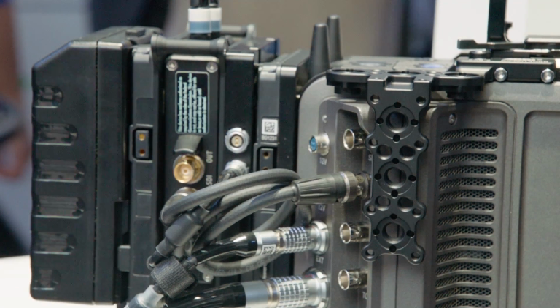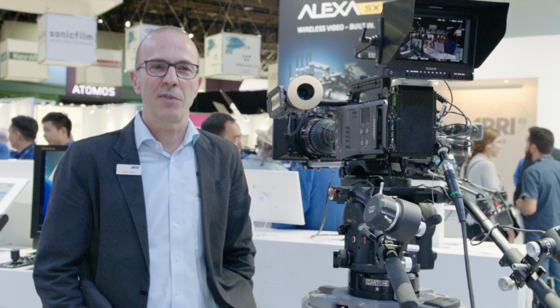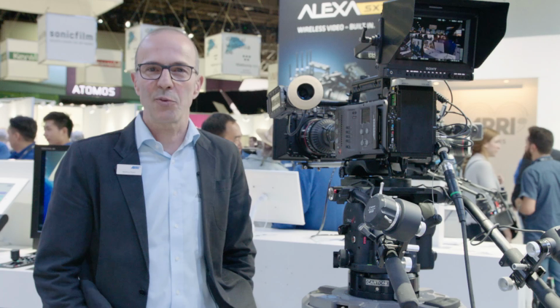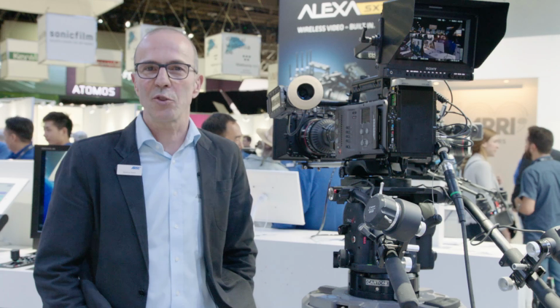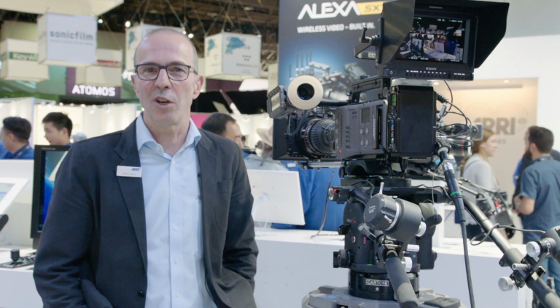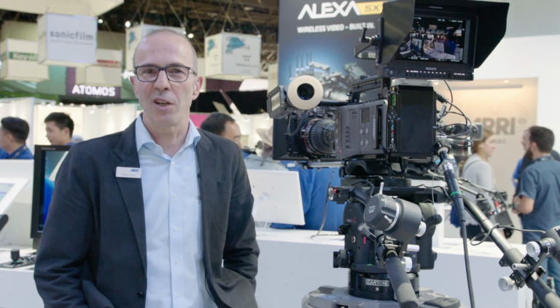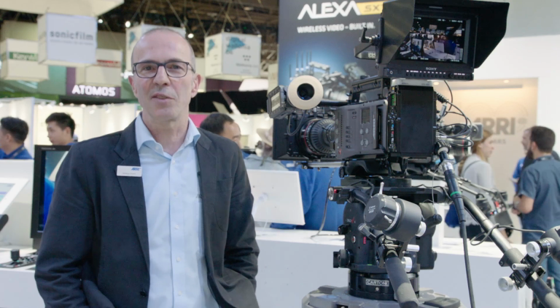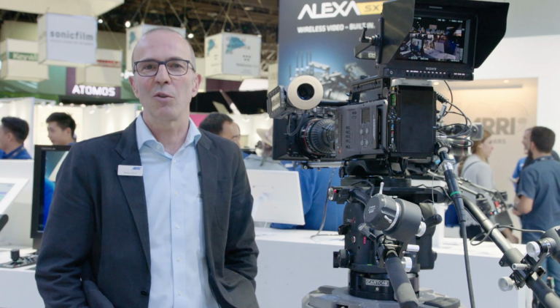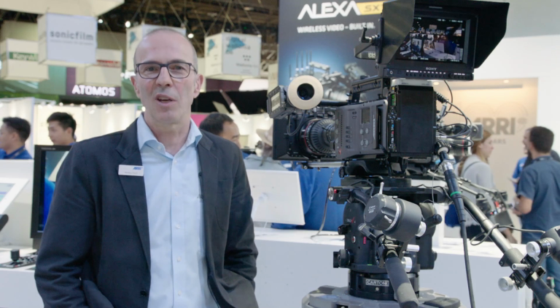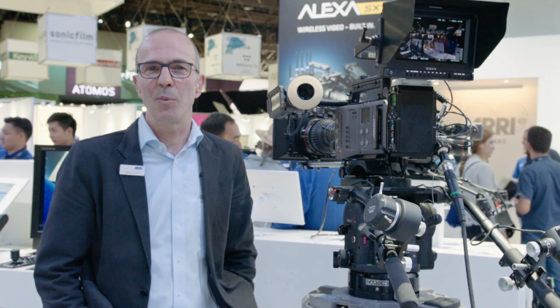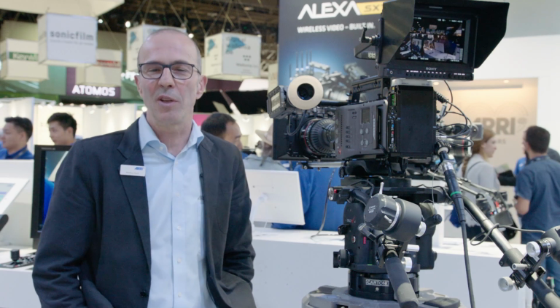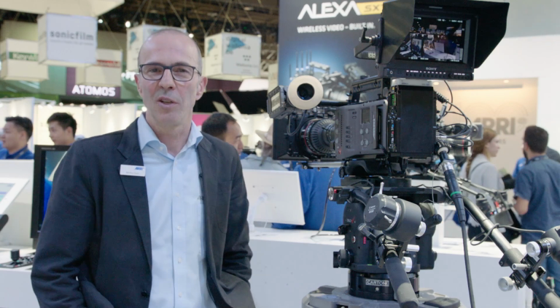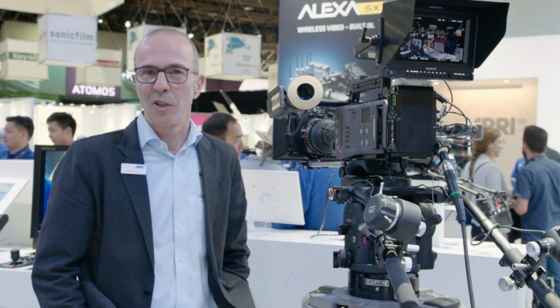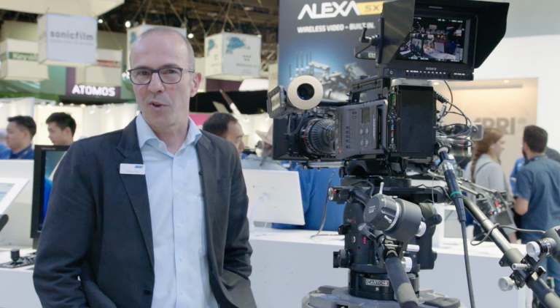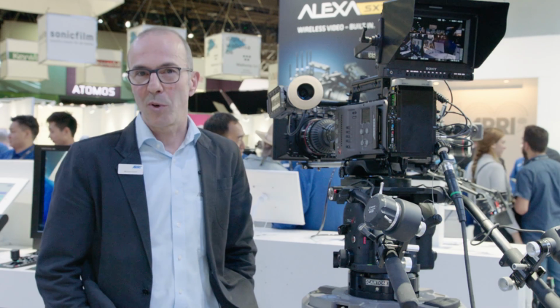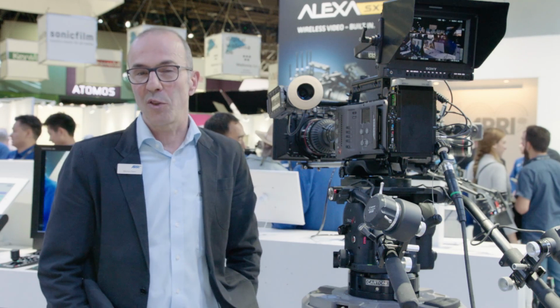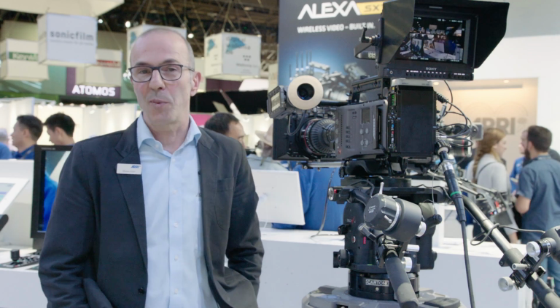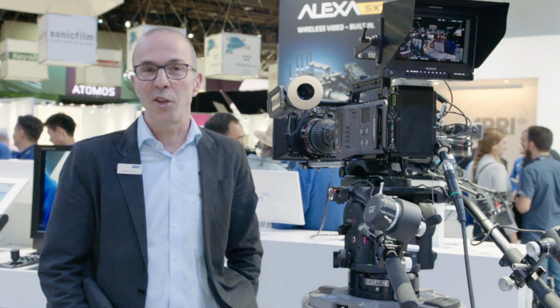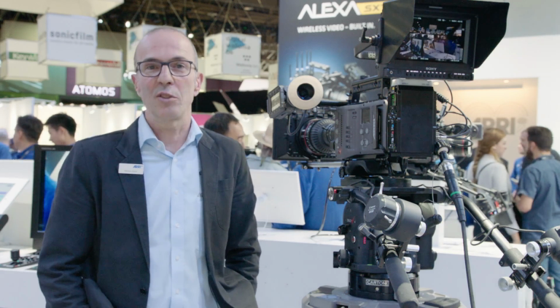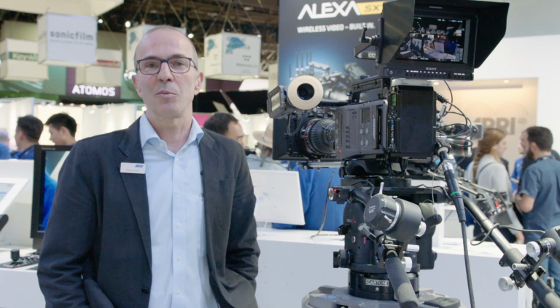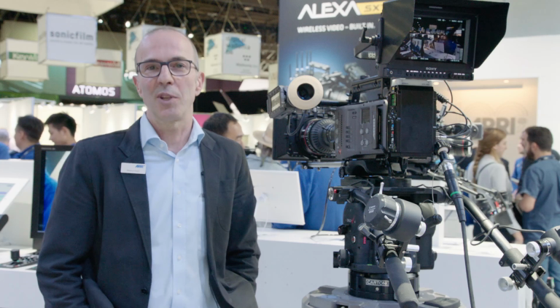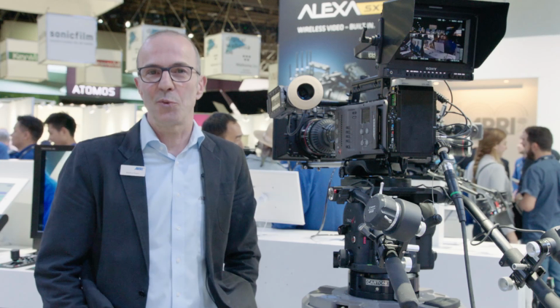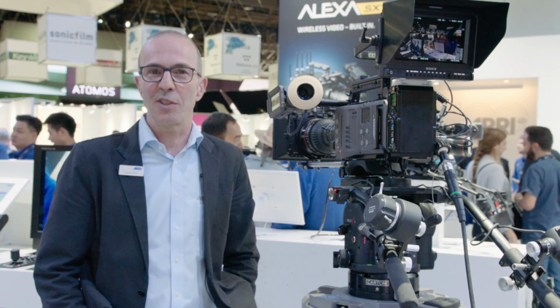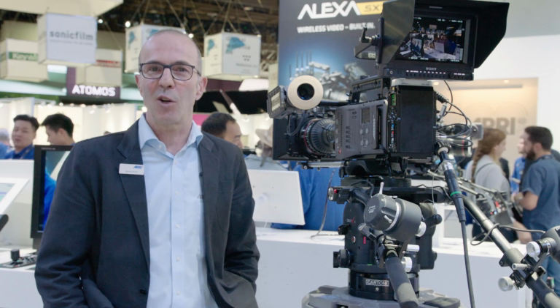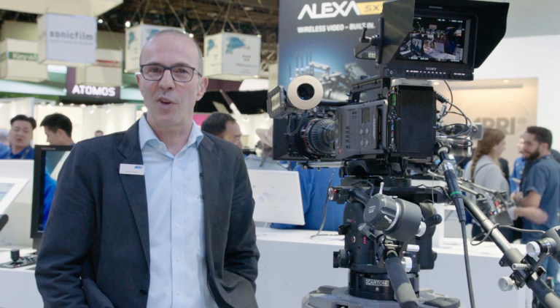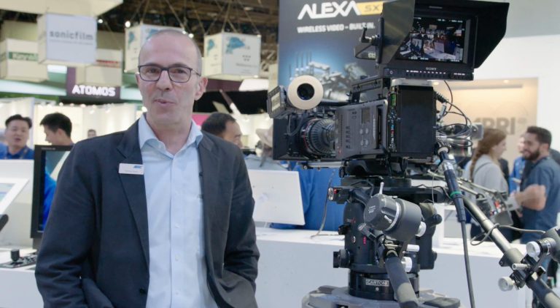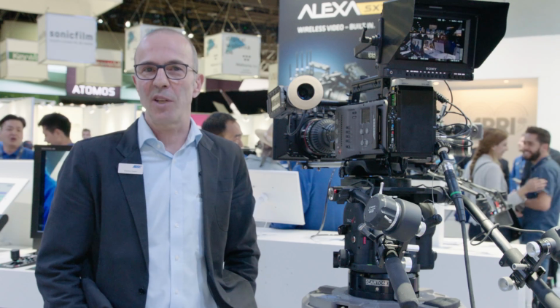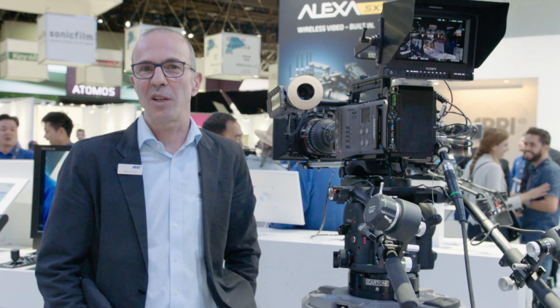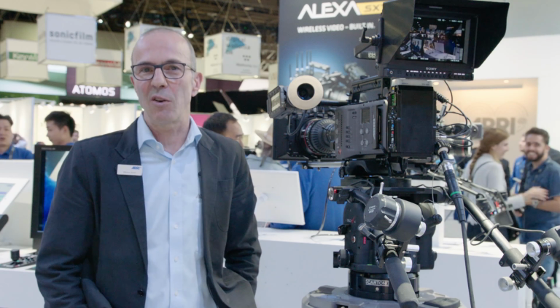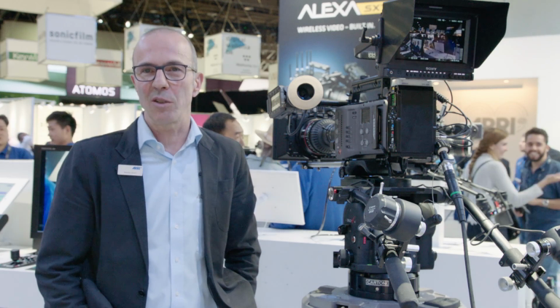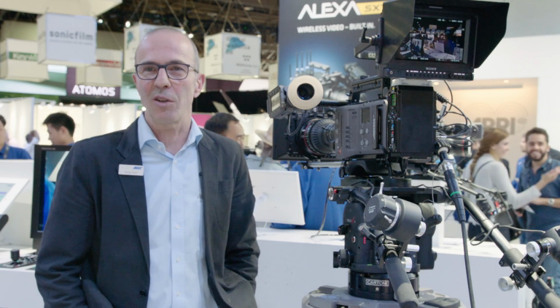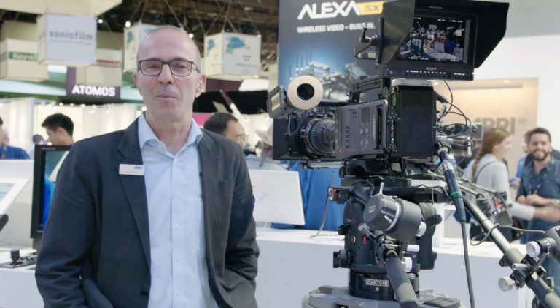Thanks for joining us here at NAB. For more information, please visit our website at ARRI.com.